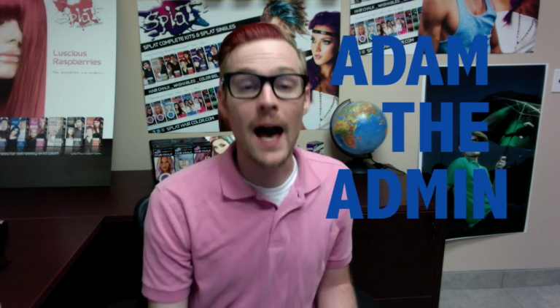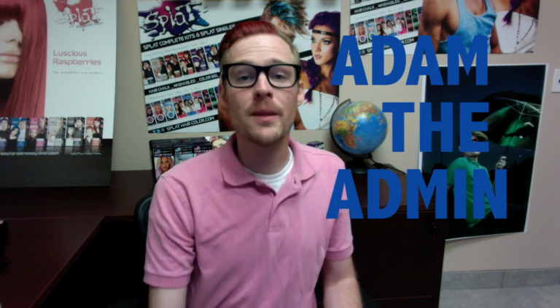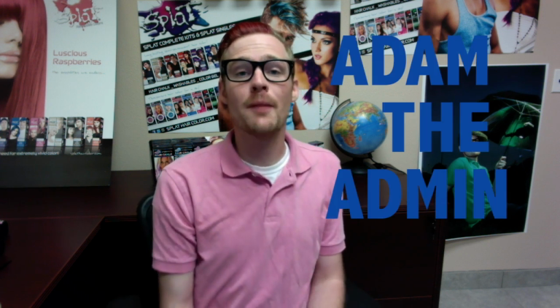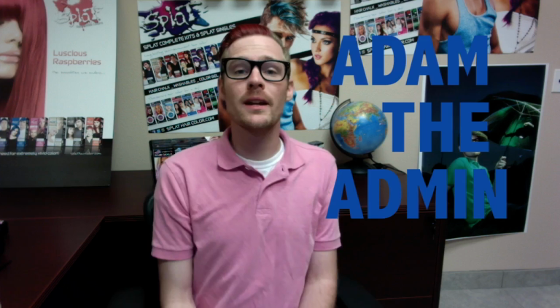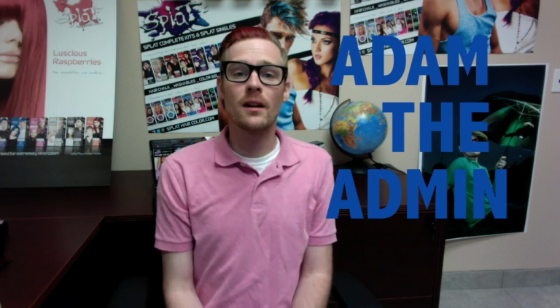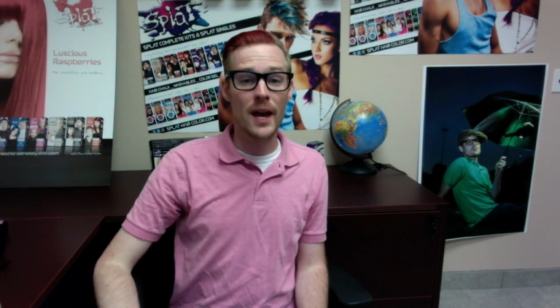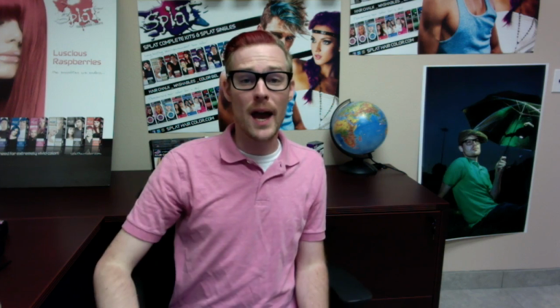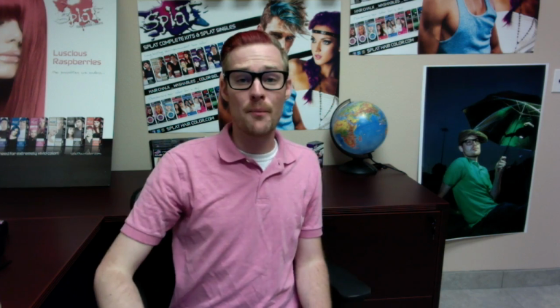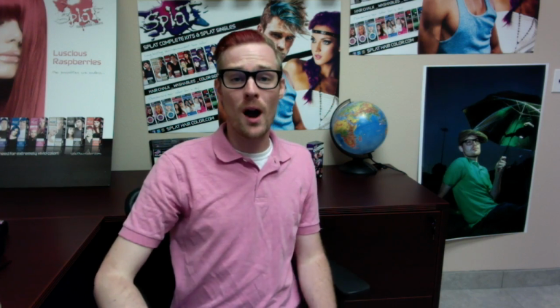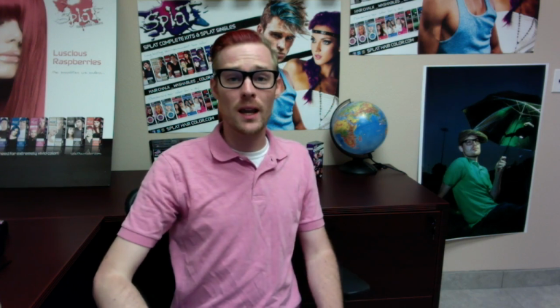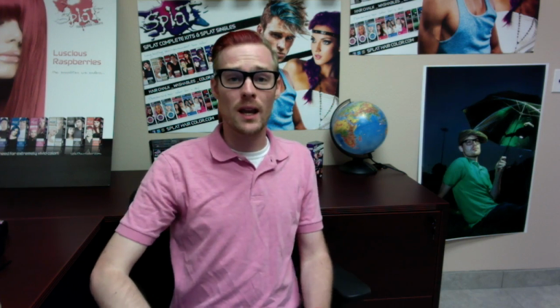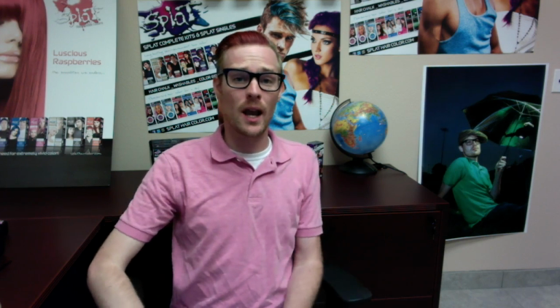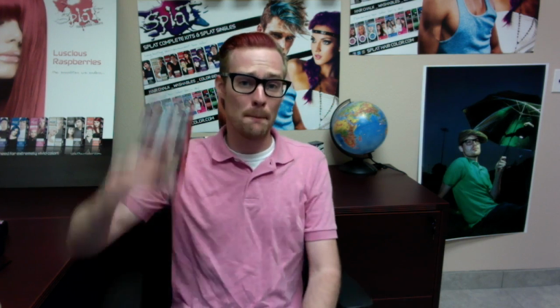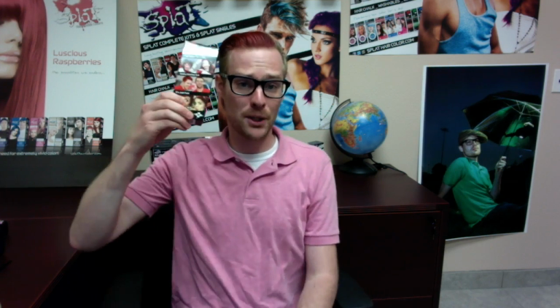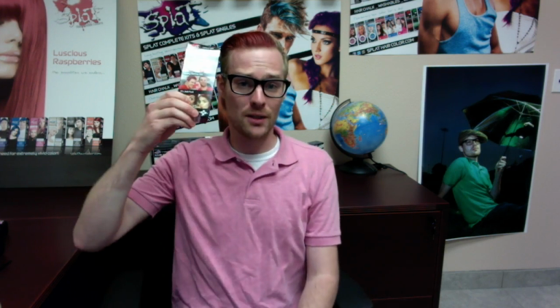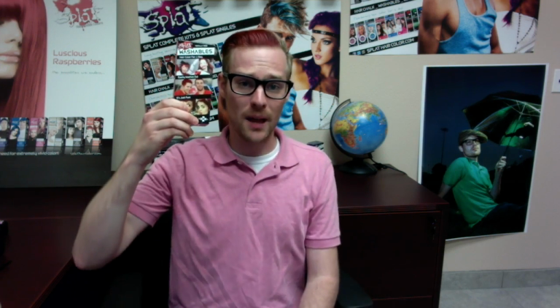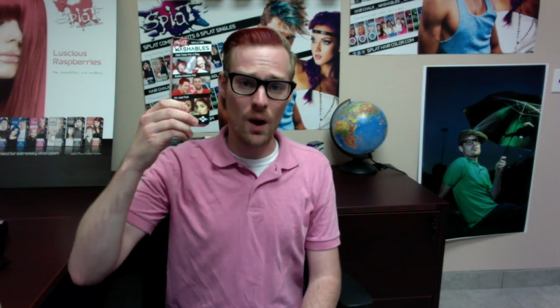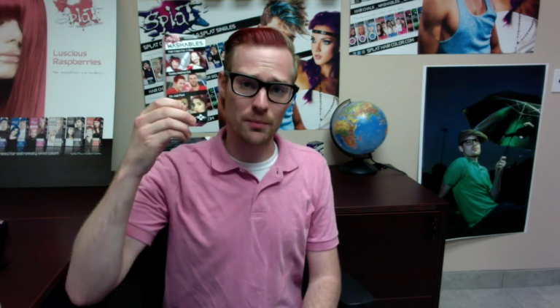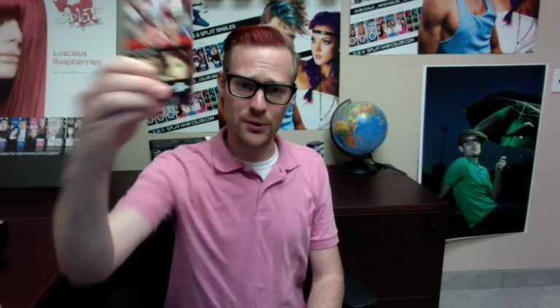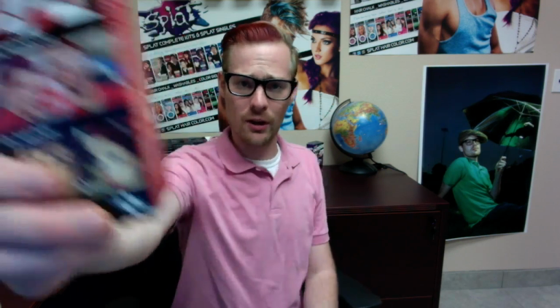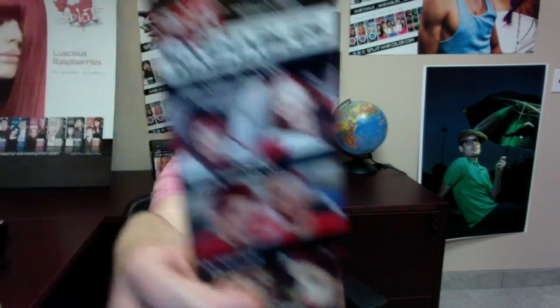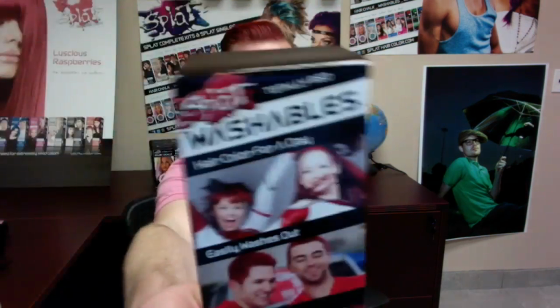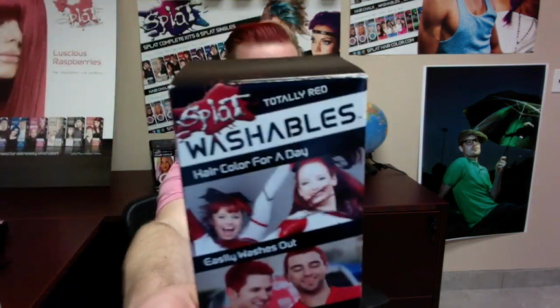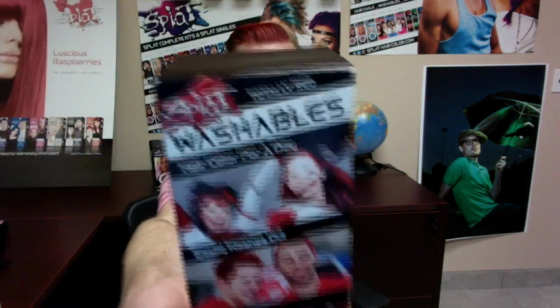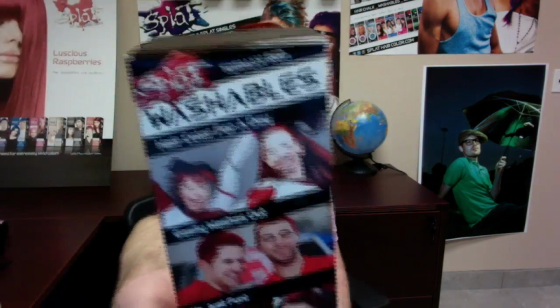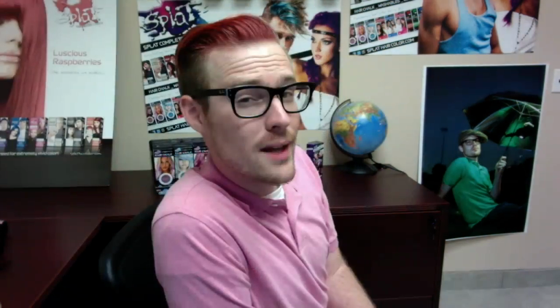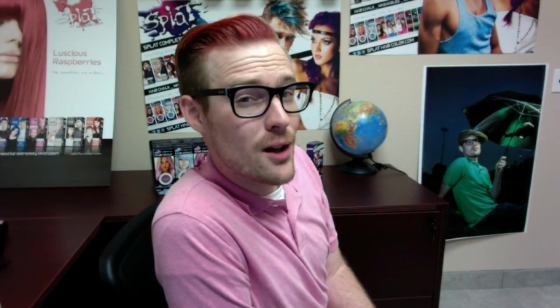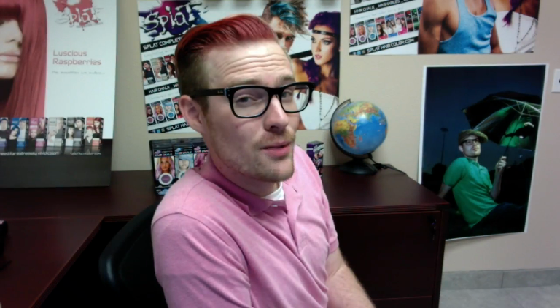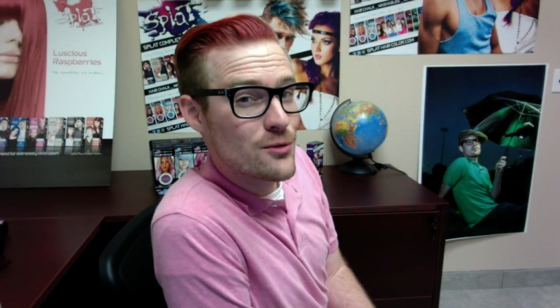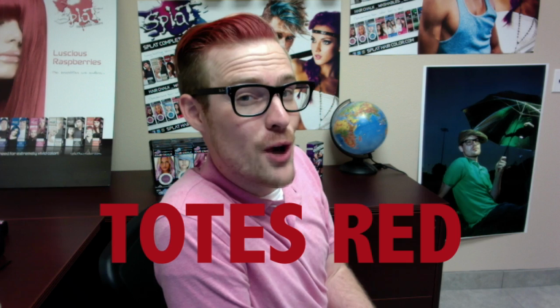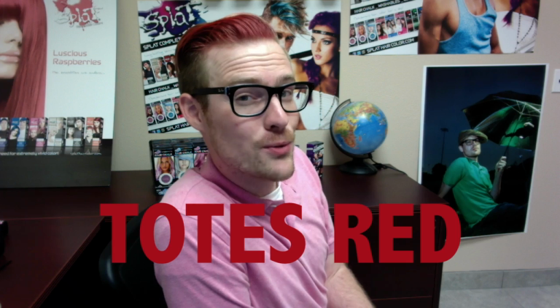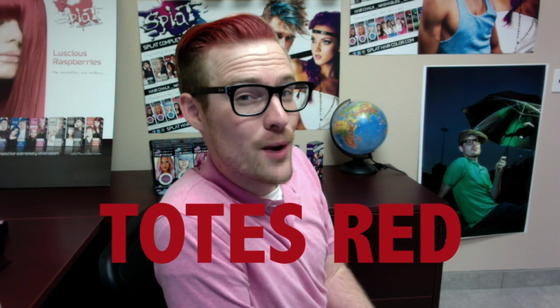Adam the Admin here. Today I am rocking Splat Washables Totally Red, or as I like to call it, Tote Red.